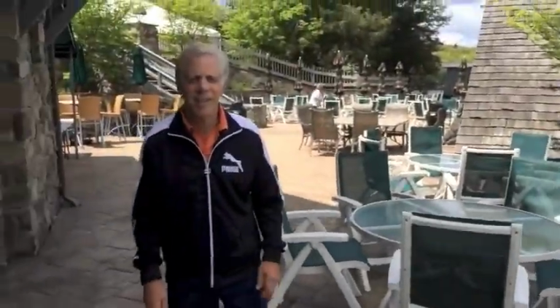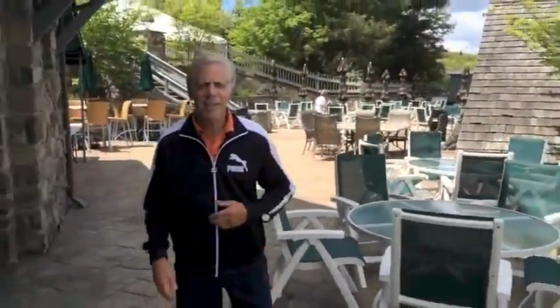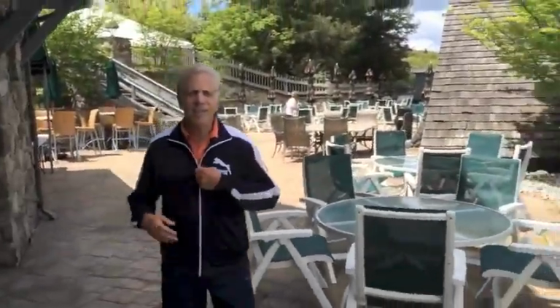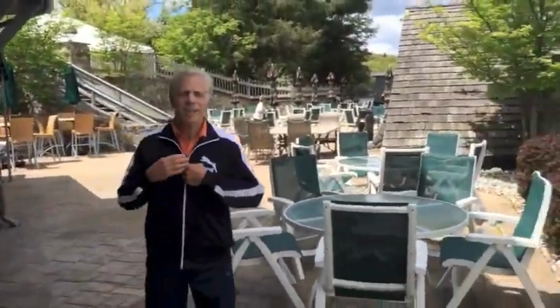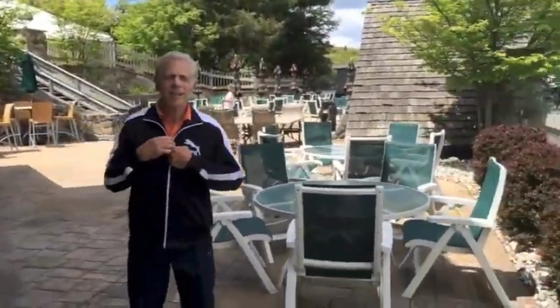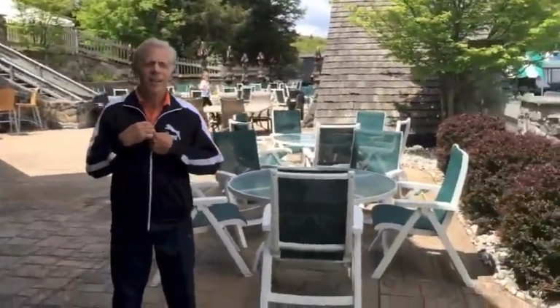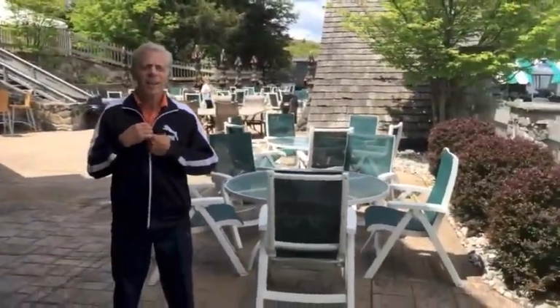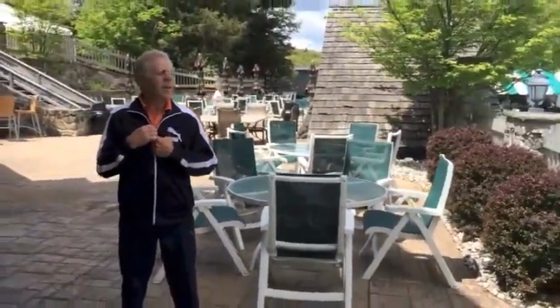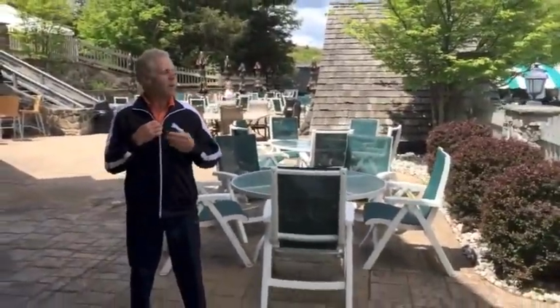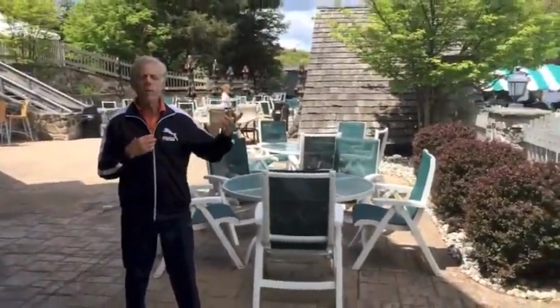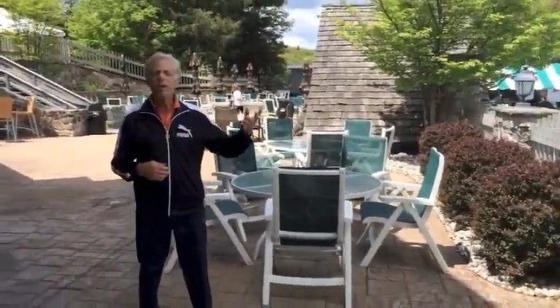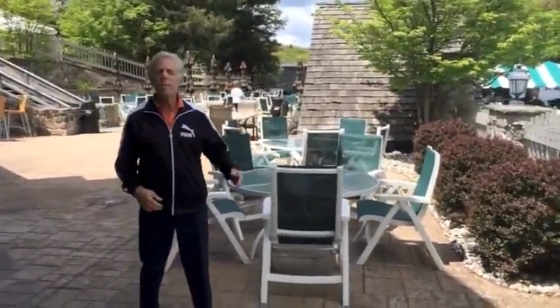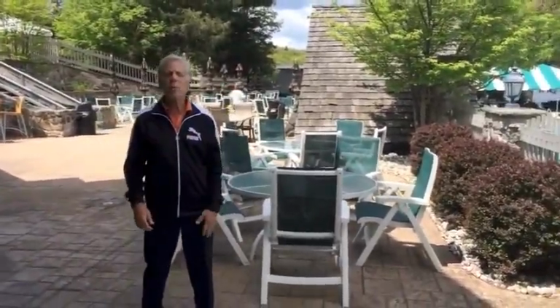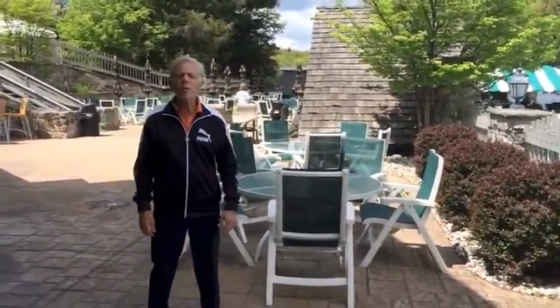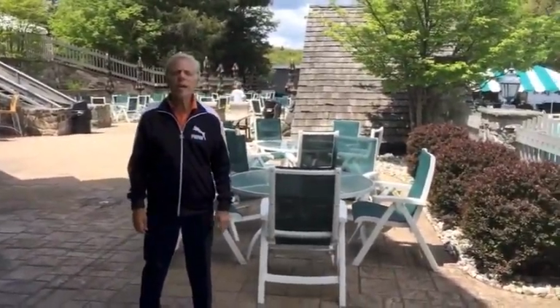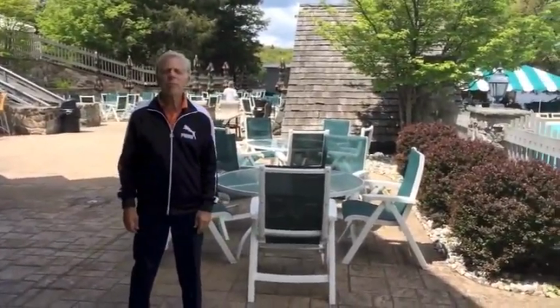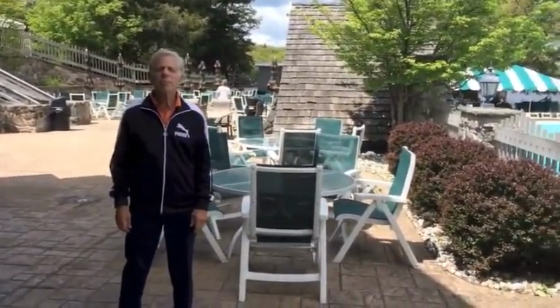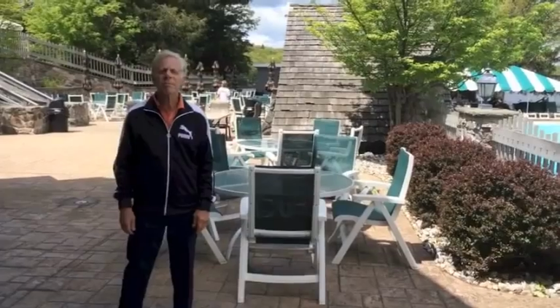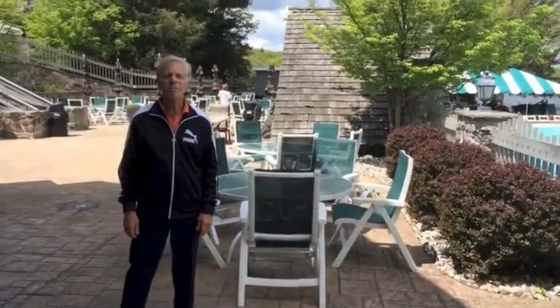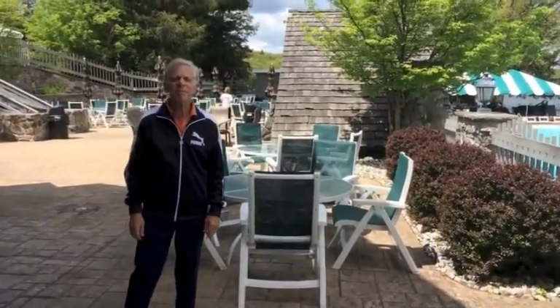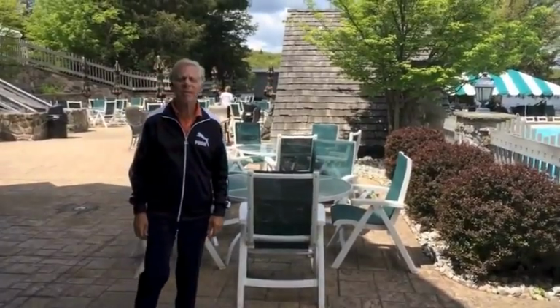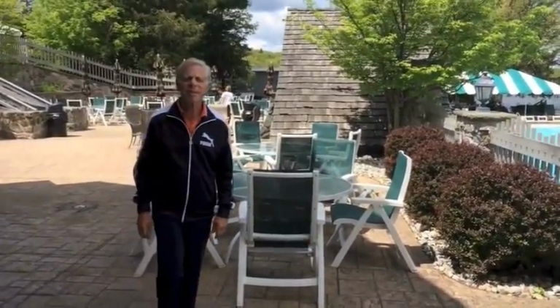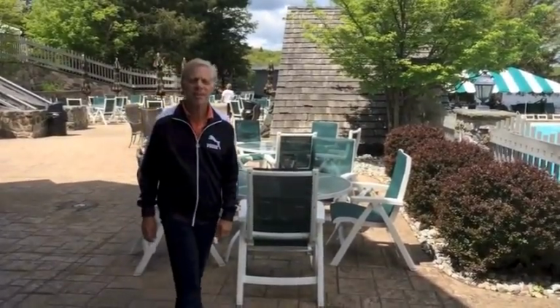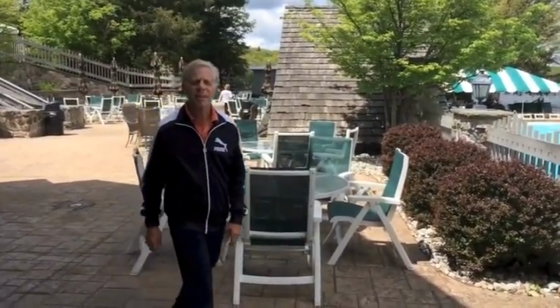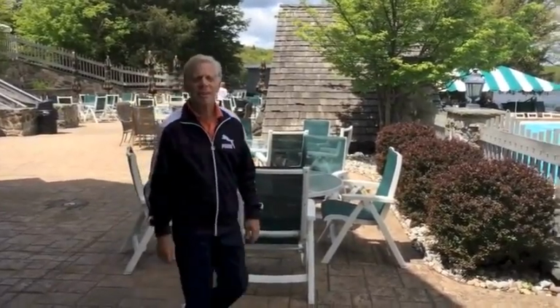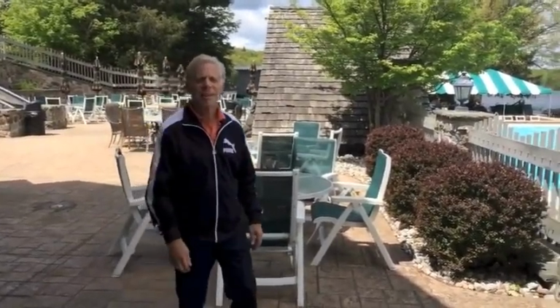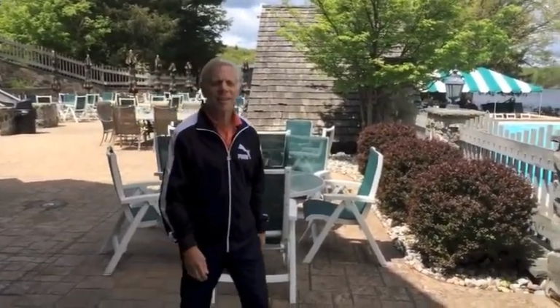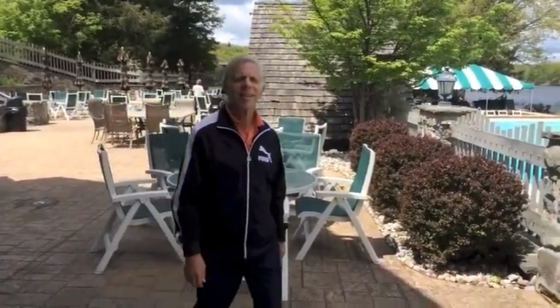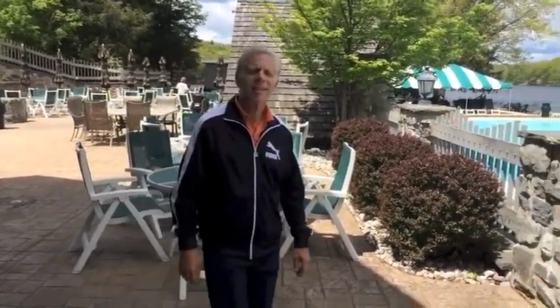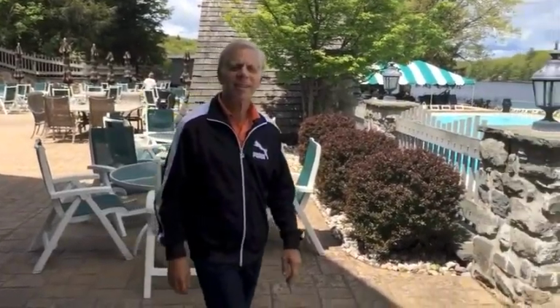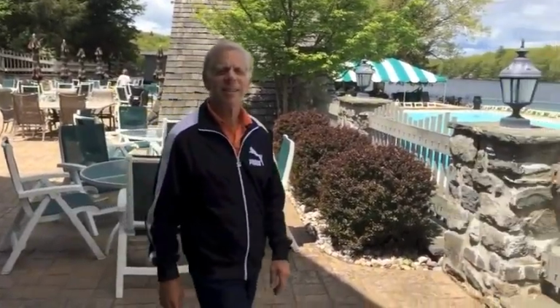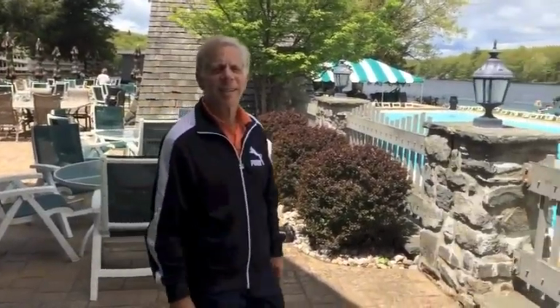What do you say, Steve? Is it worth it? I'm getting ready to jump in the water right now. Perfect. The Lord's Valley Country Club Fitness Room.